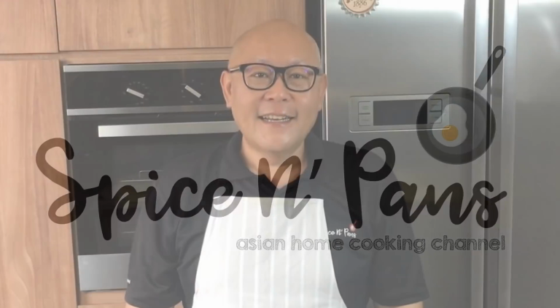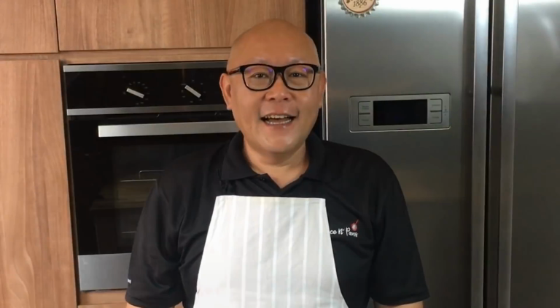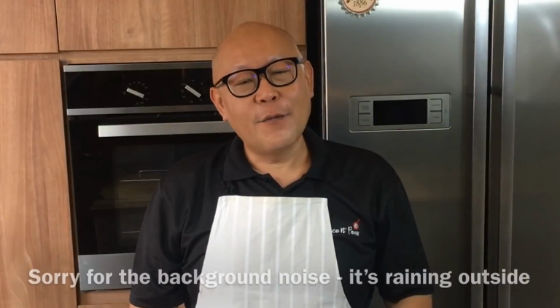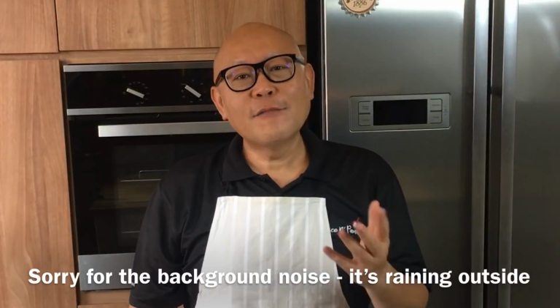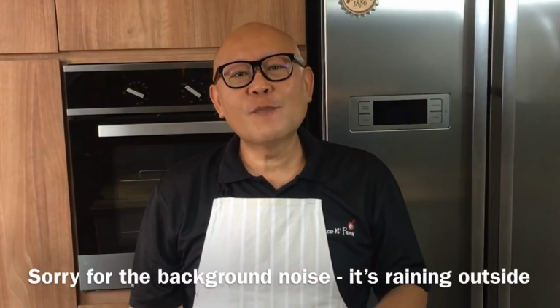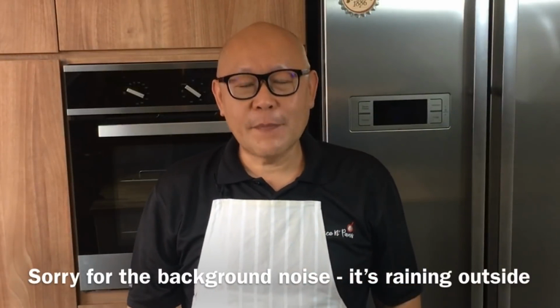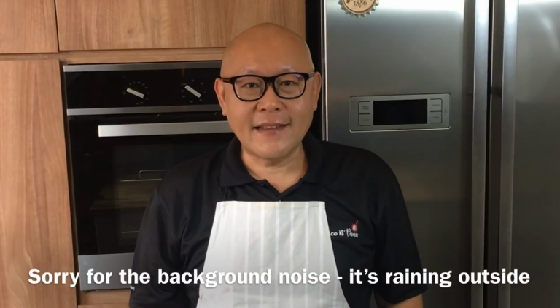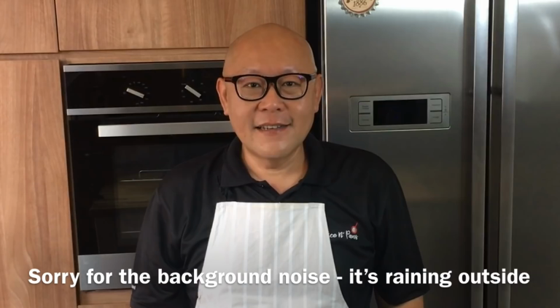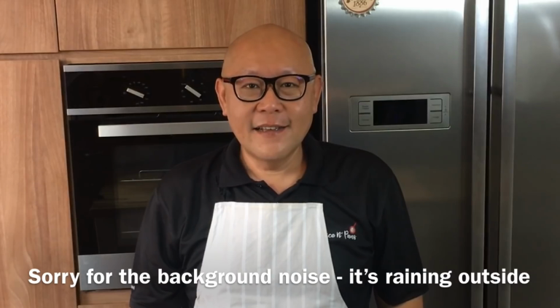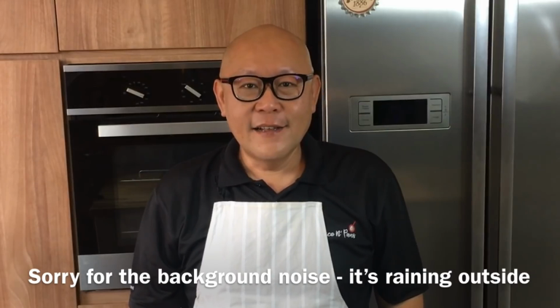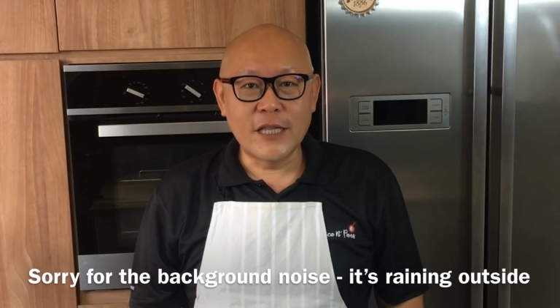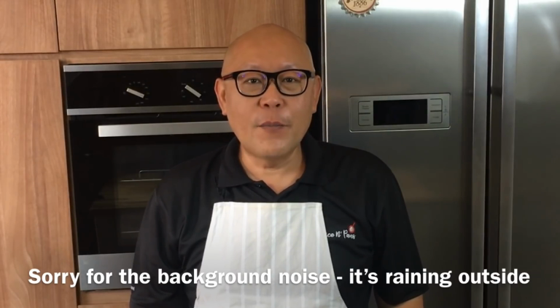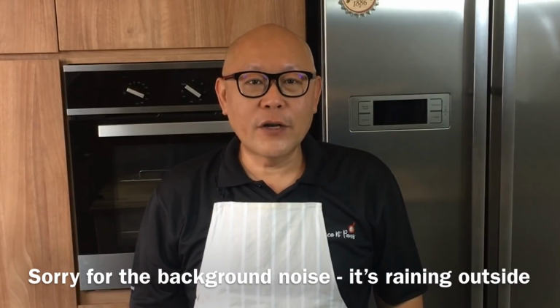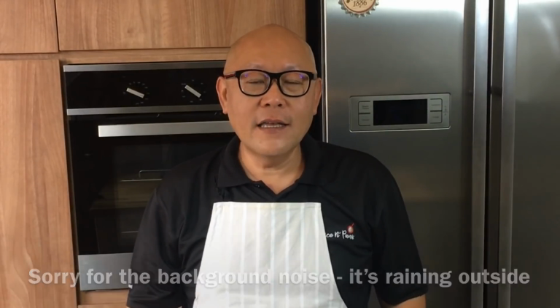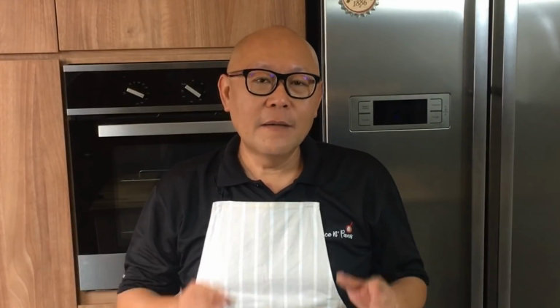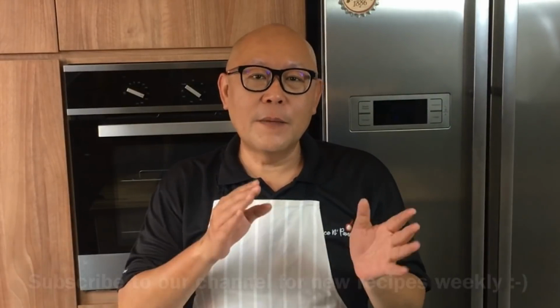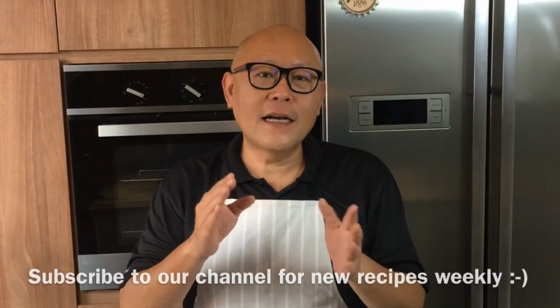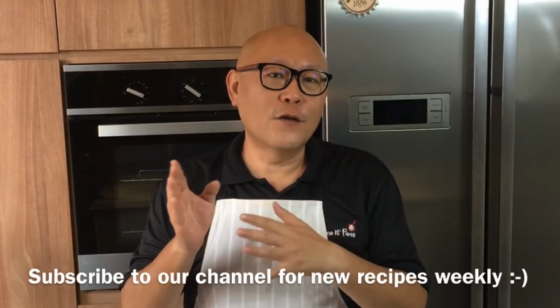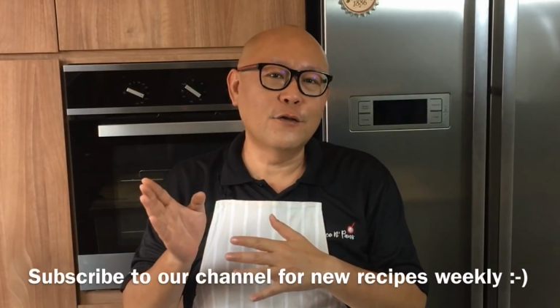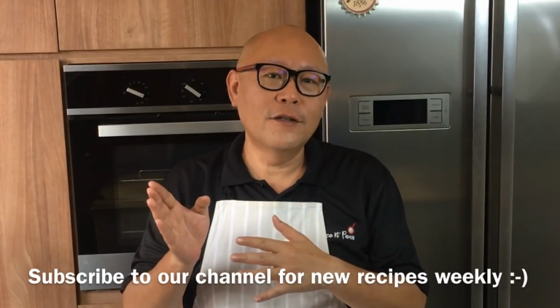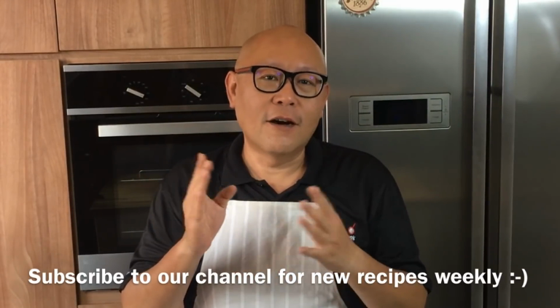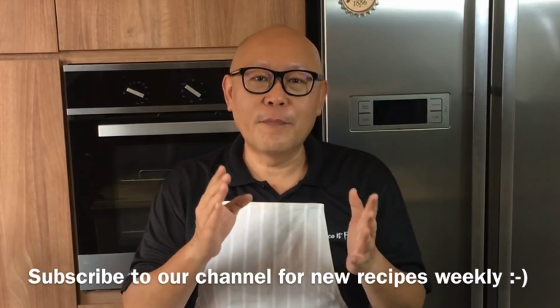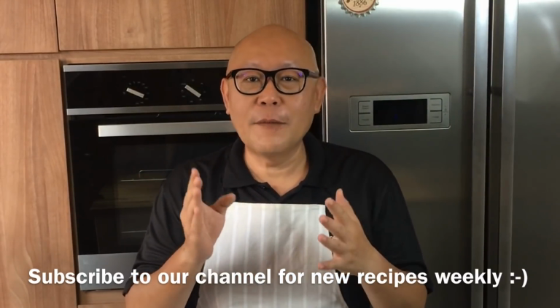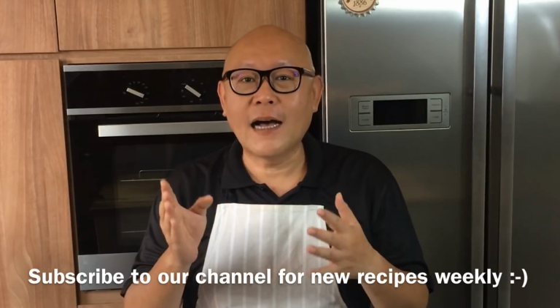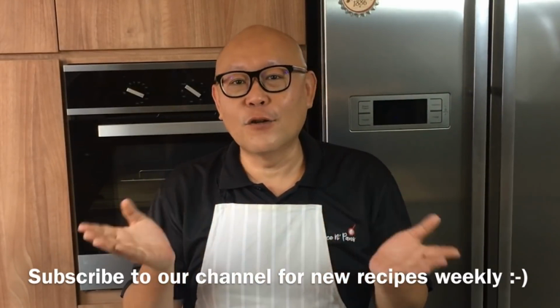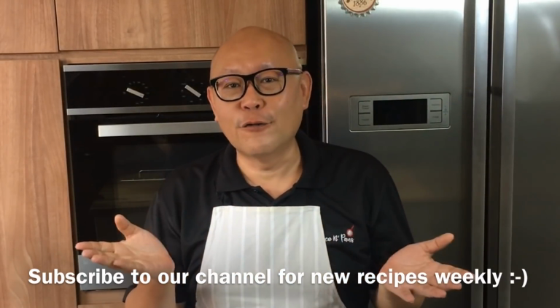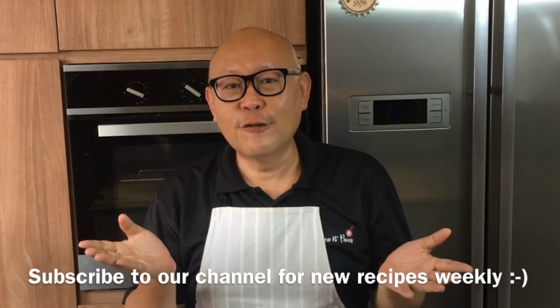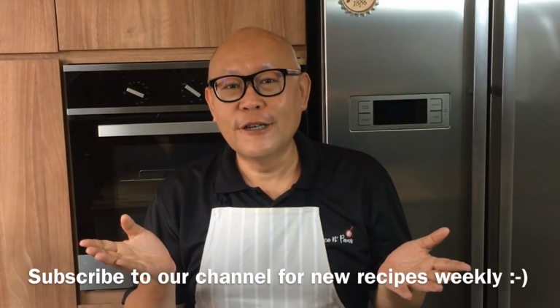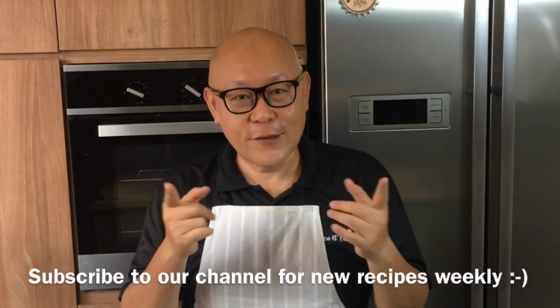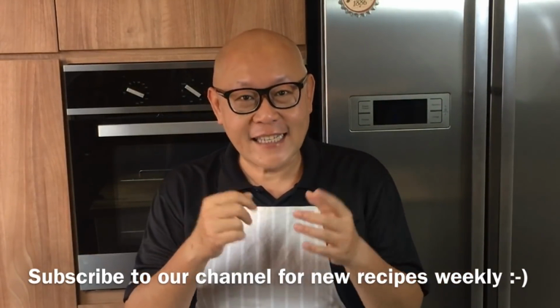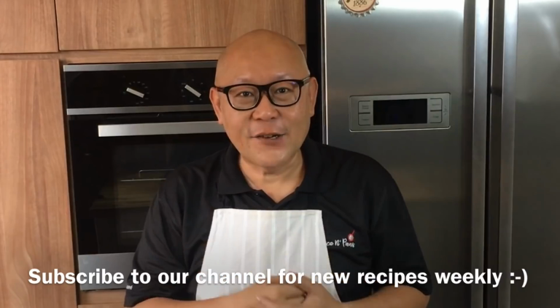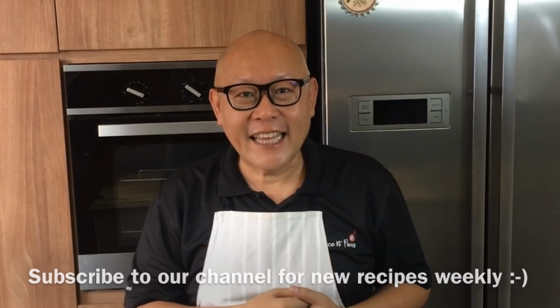Hi and welcome to Spice & Pants. Today we'll be cooking pipa tofu. So let's start cooking.